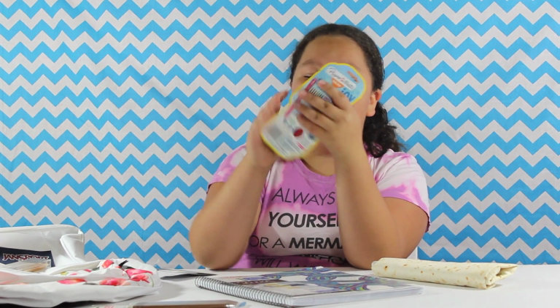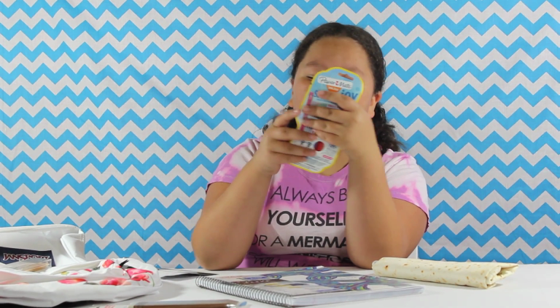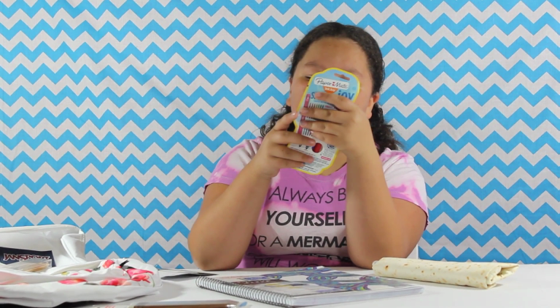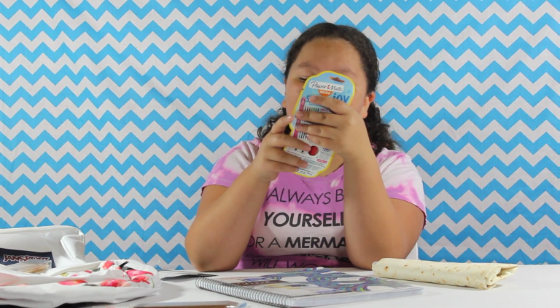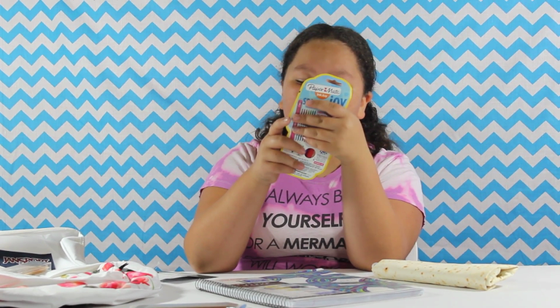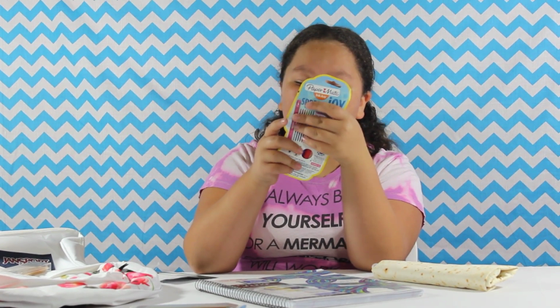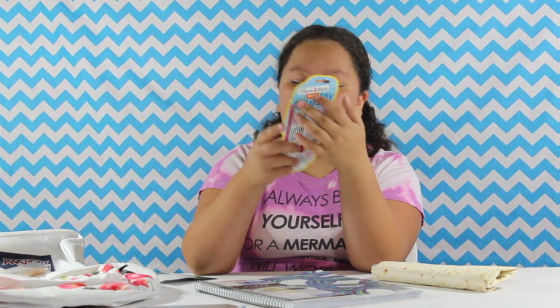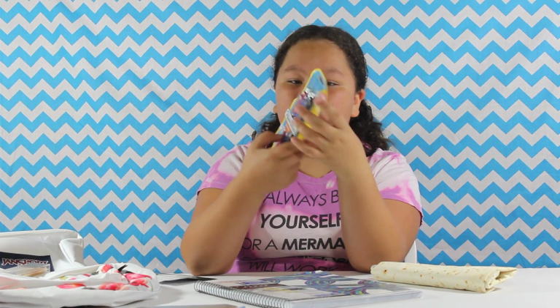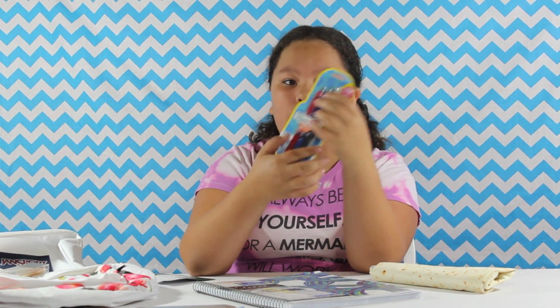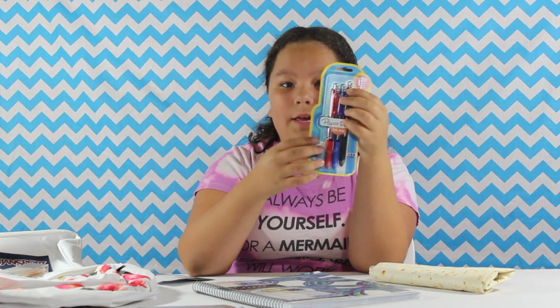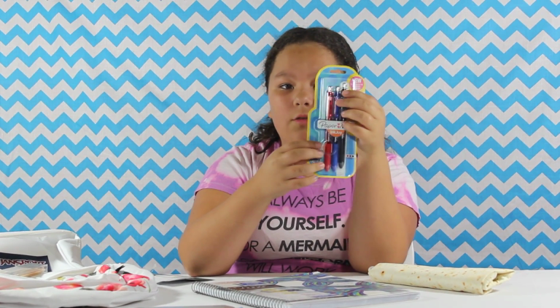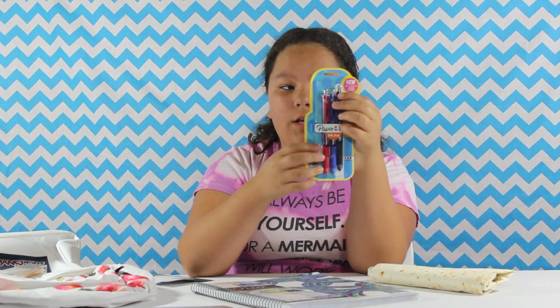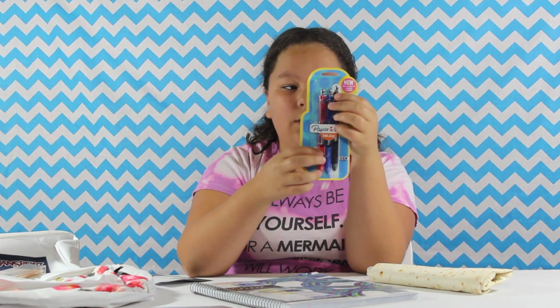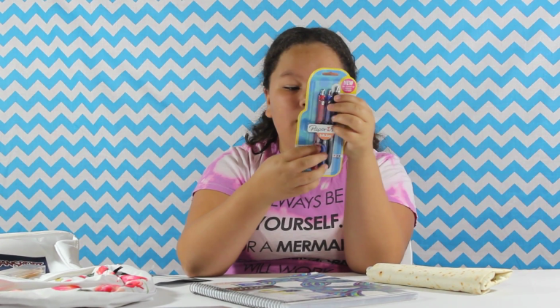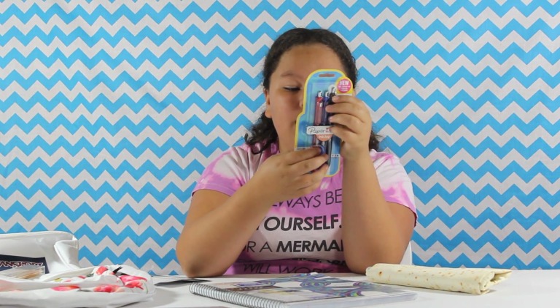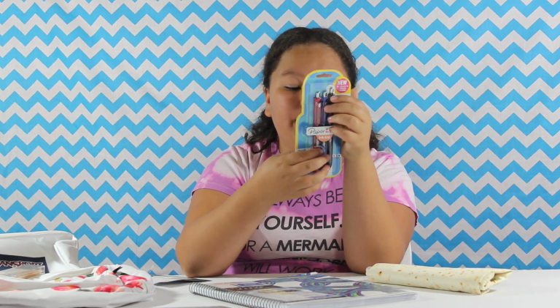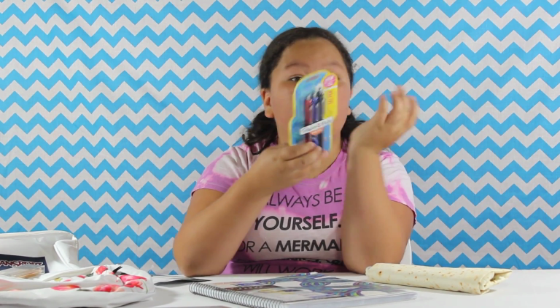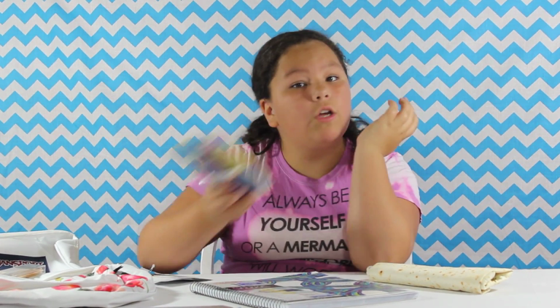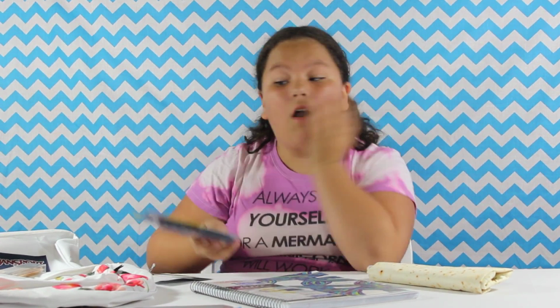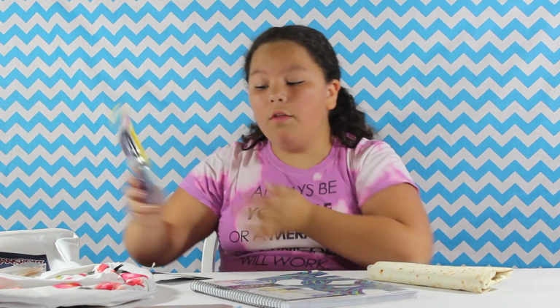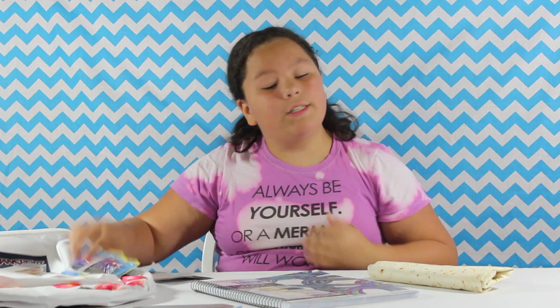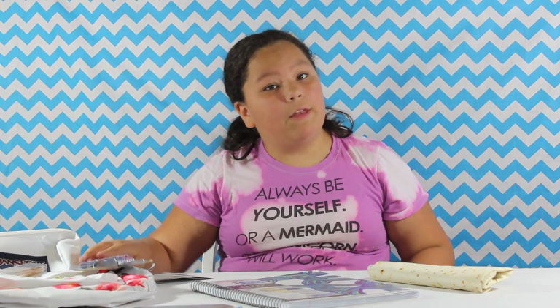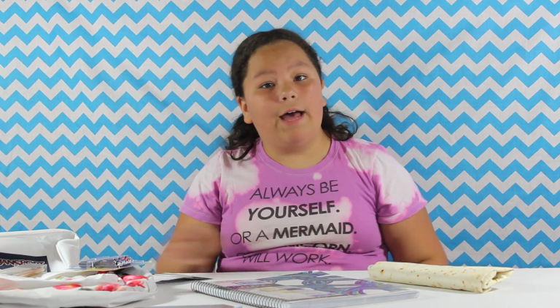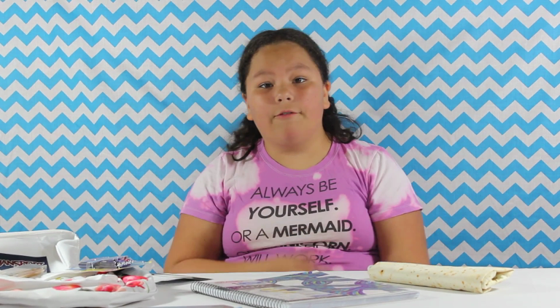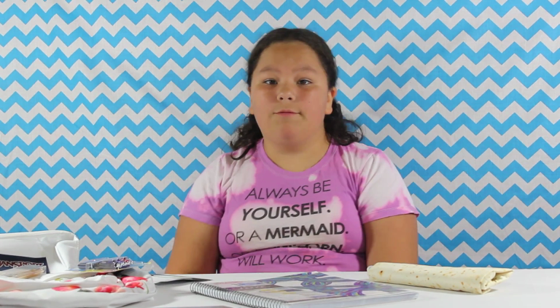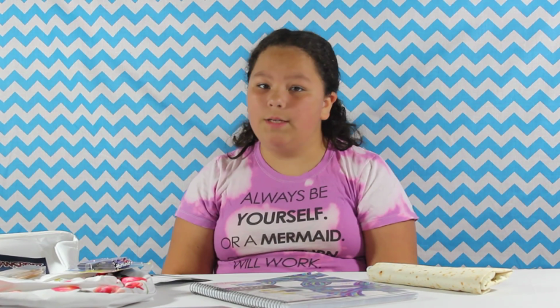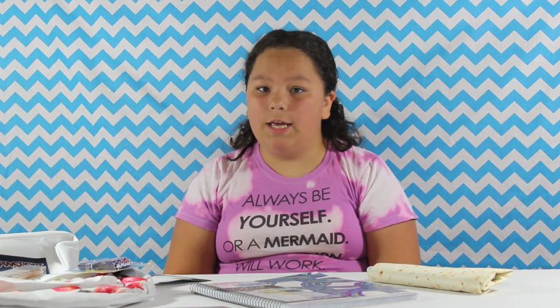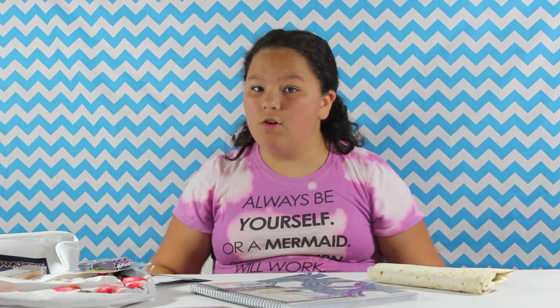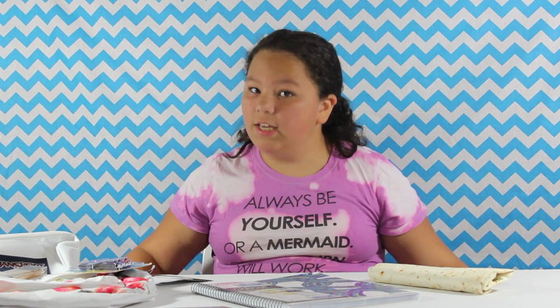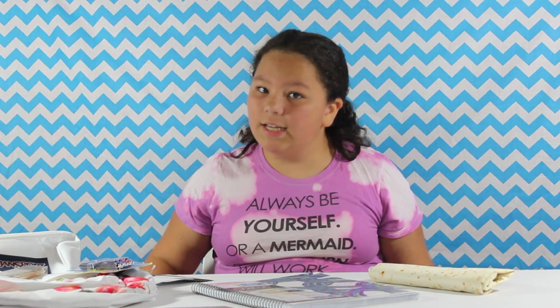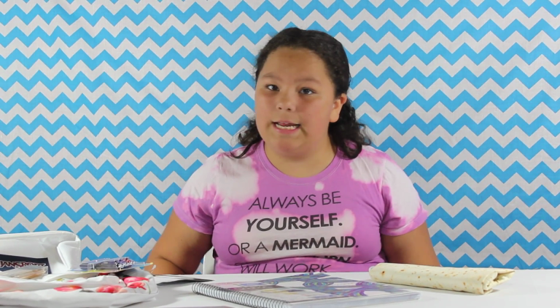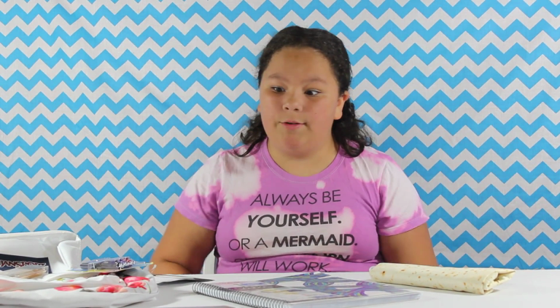I have the Paper Mate Ink Joy pens right here. All the stuff that I have with me today you can get at Staples.